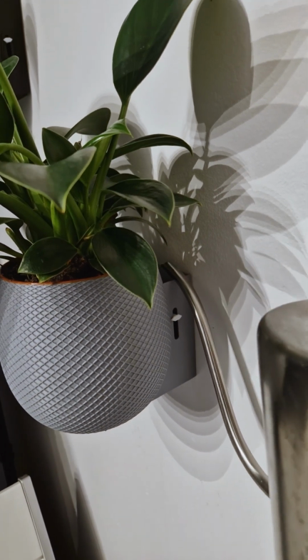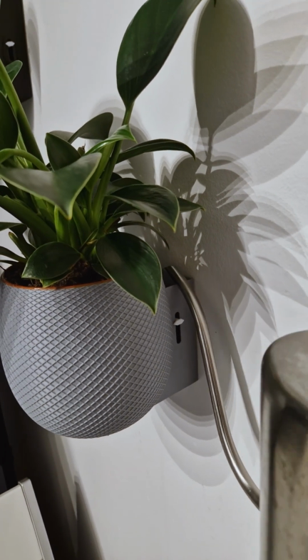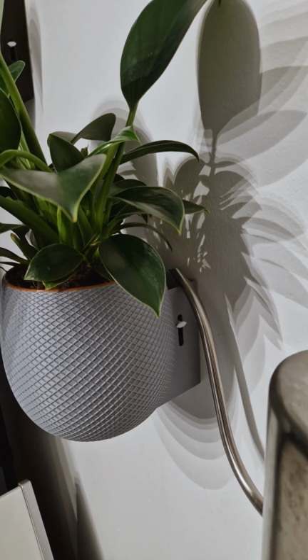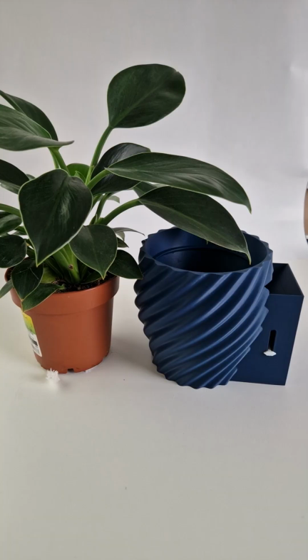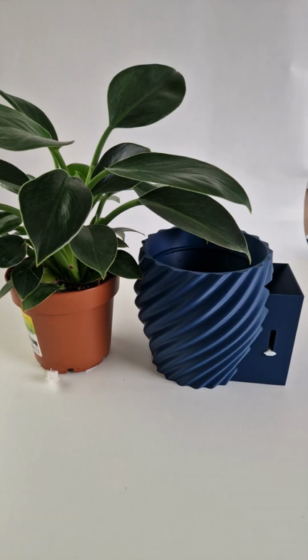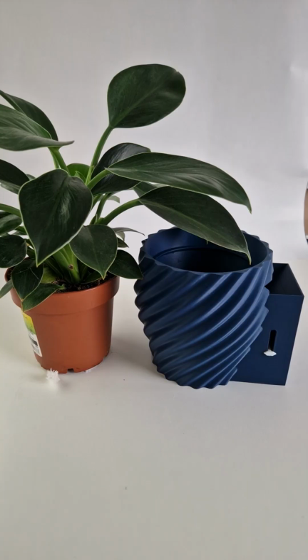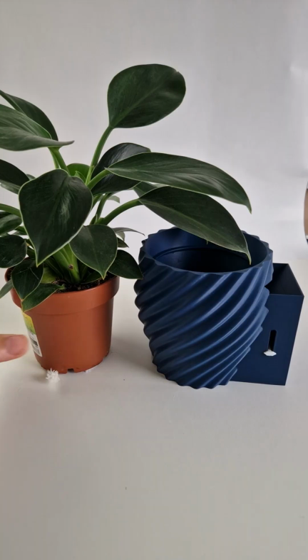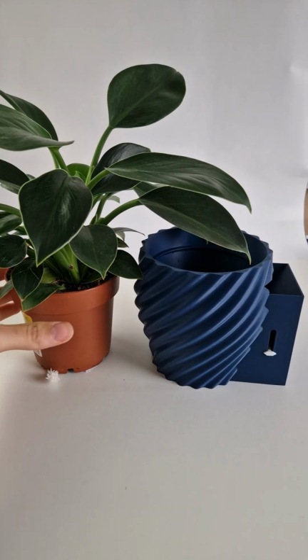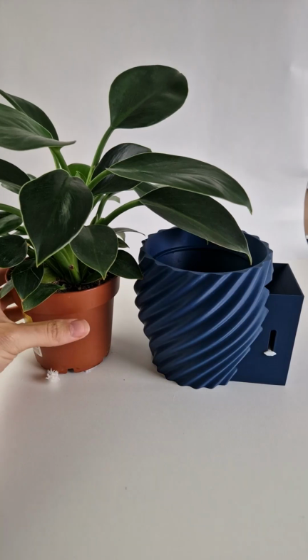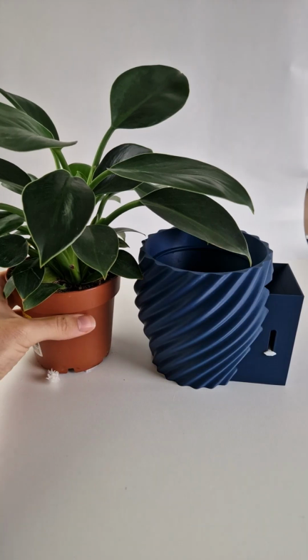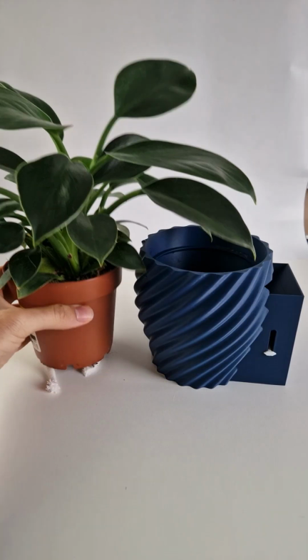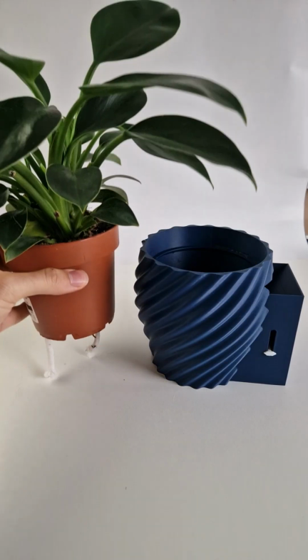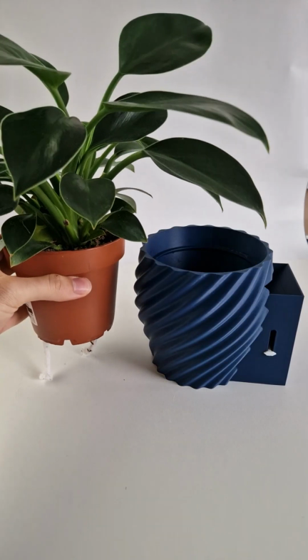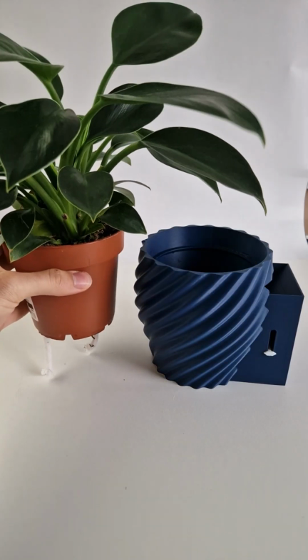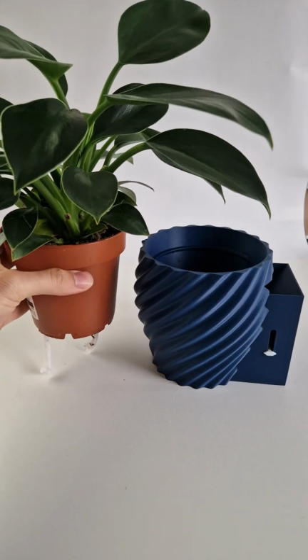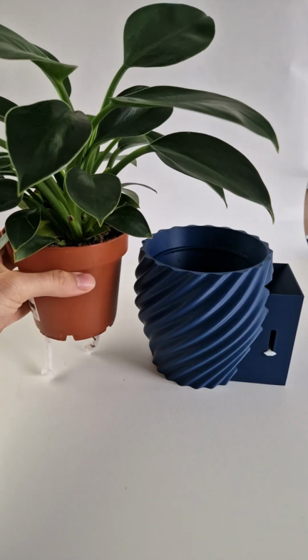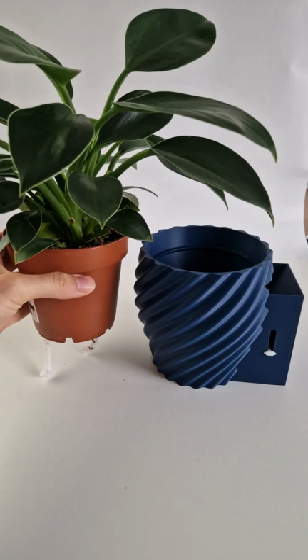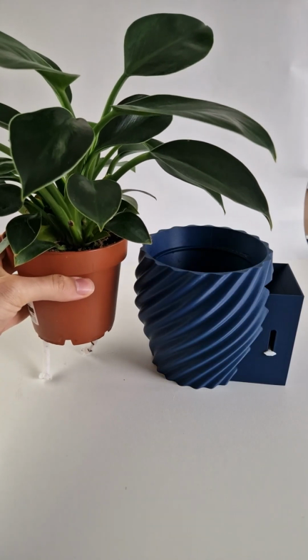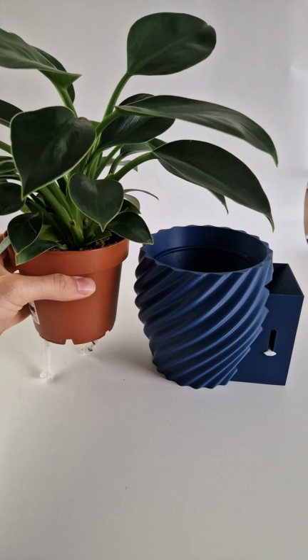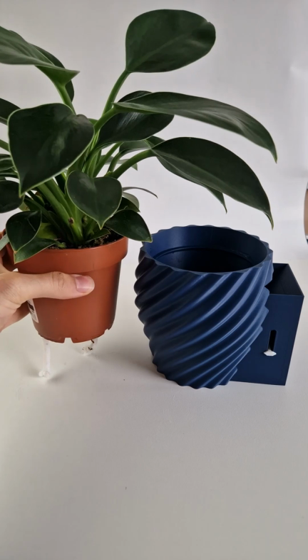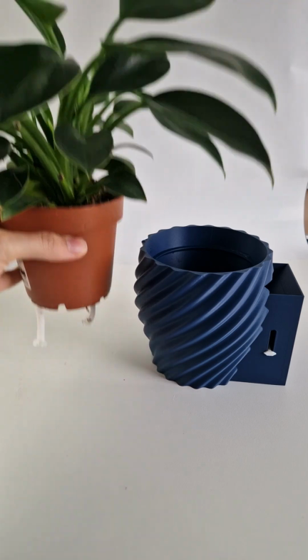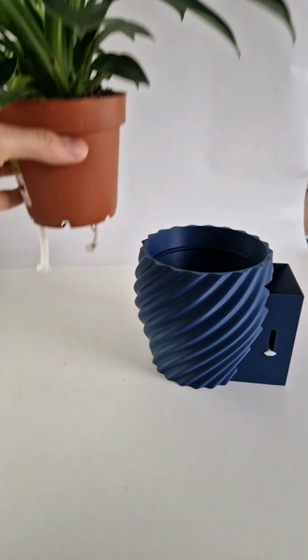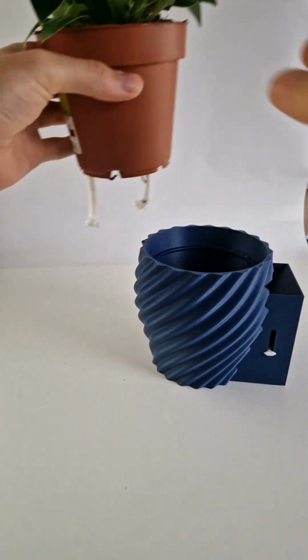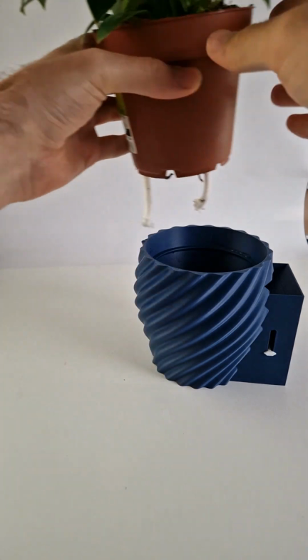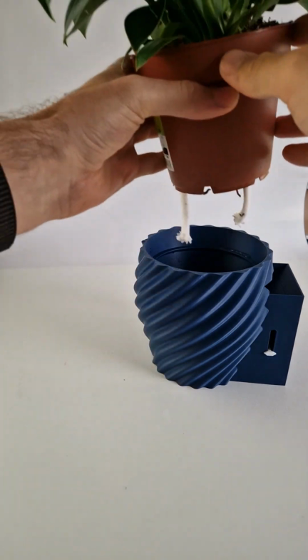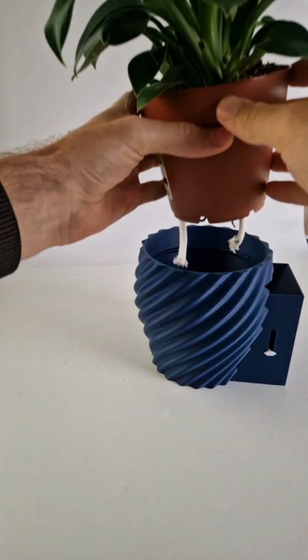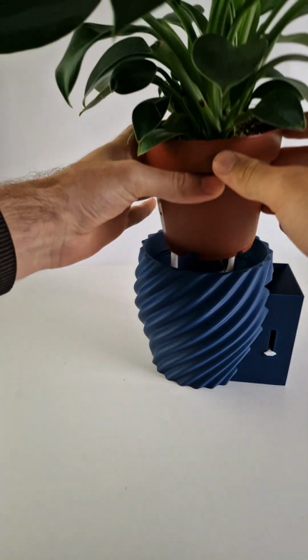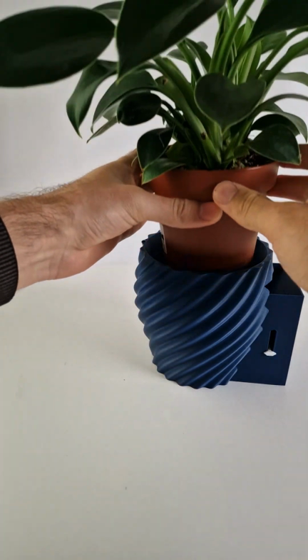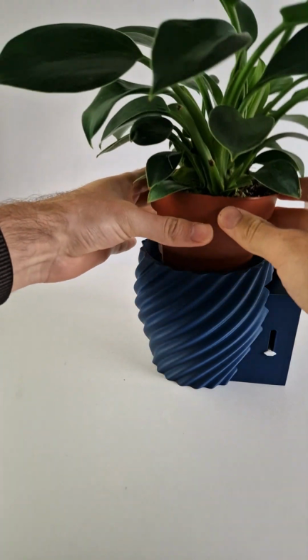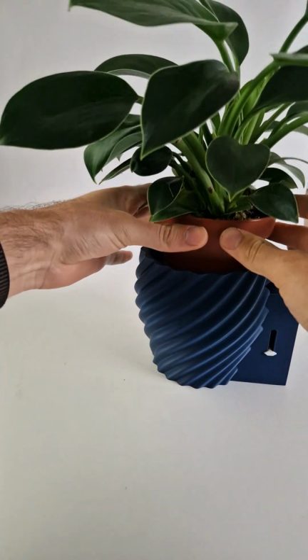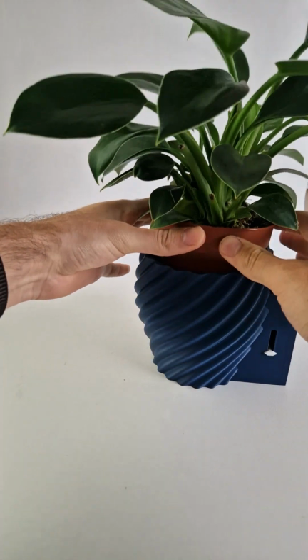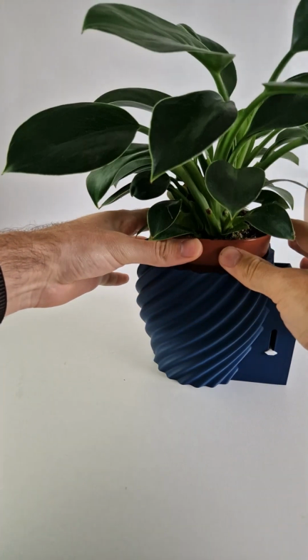The system fits a standard 120mm flower pot, held above the water so your plant's roots don't drown.